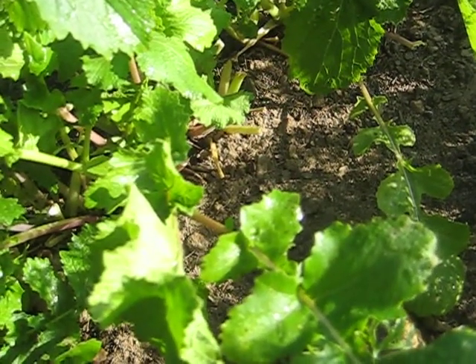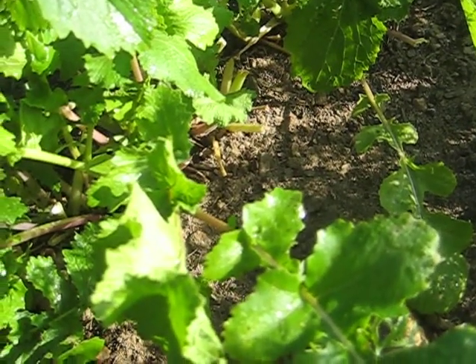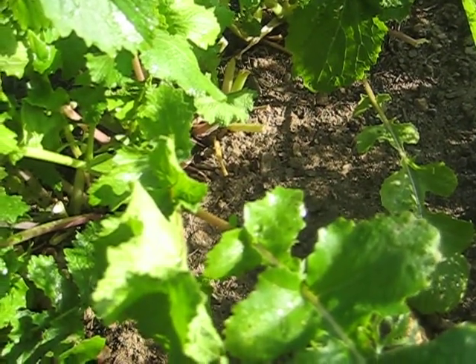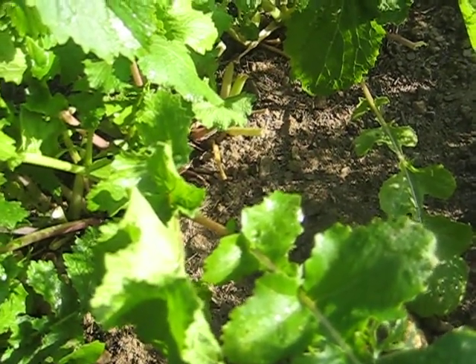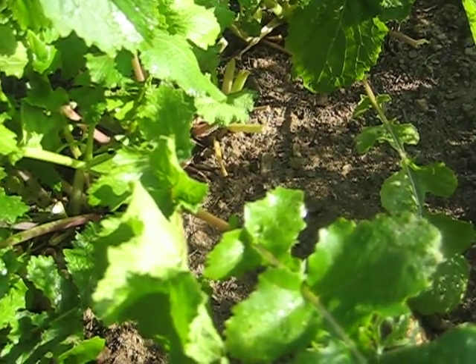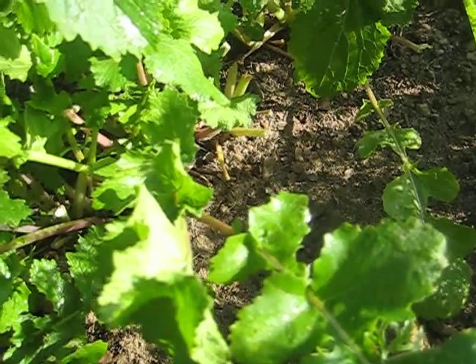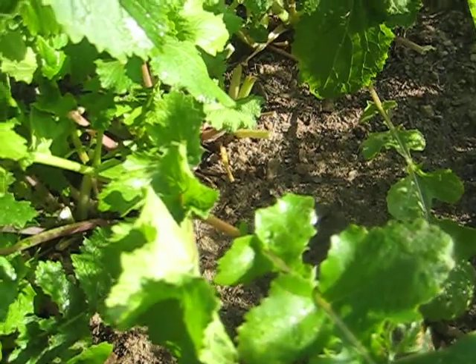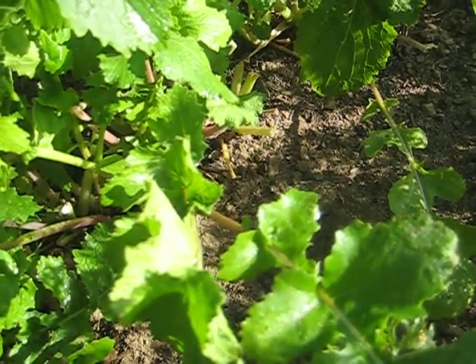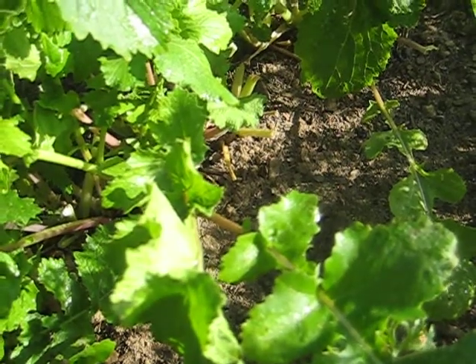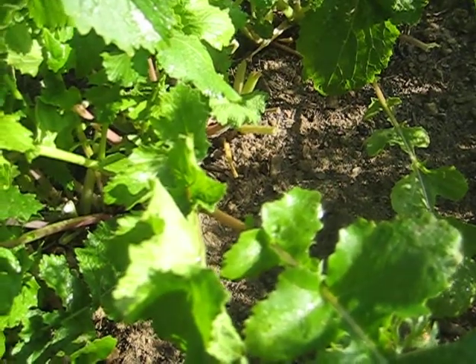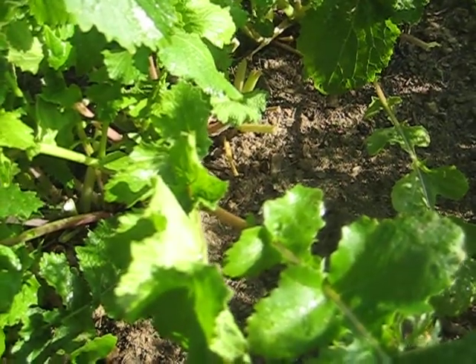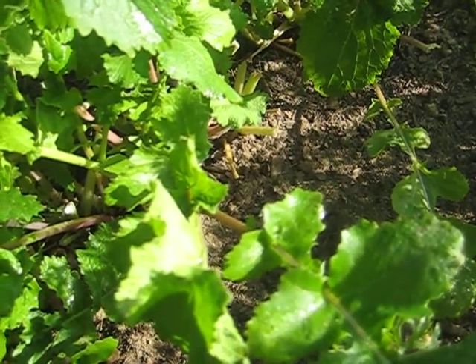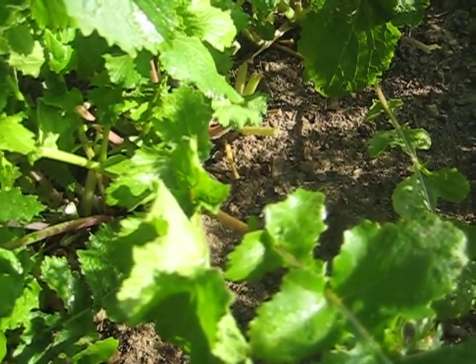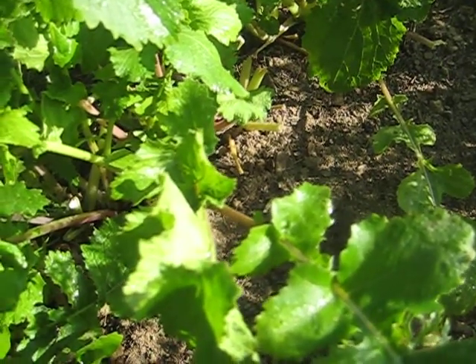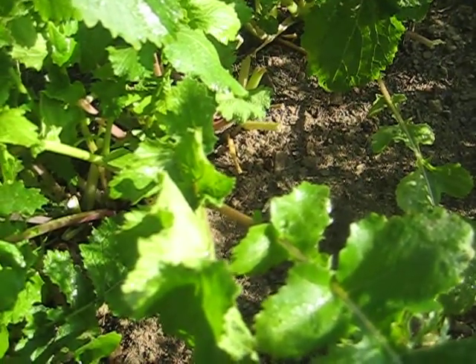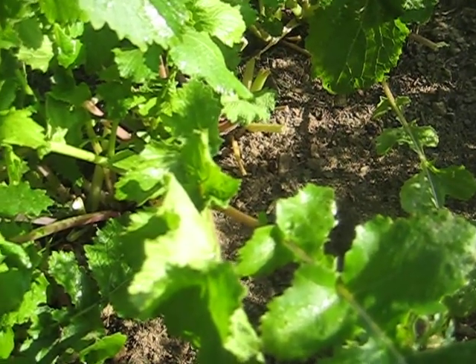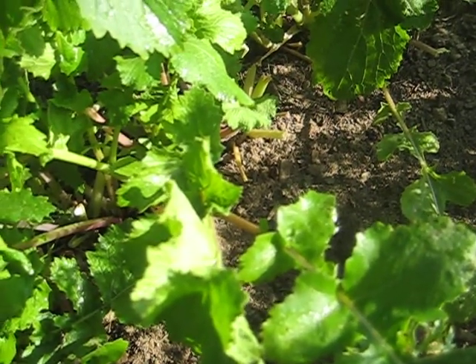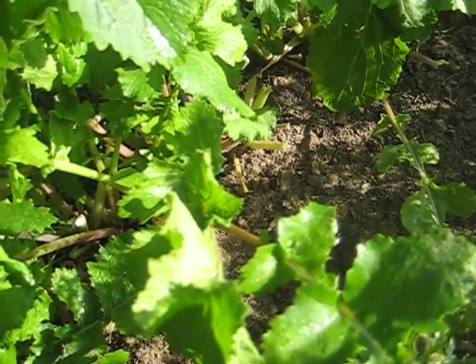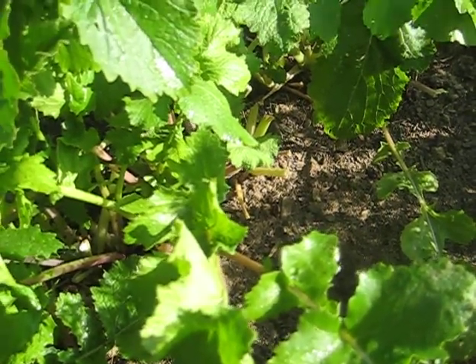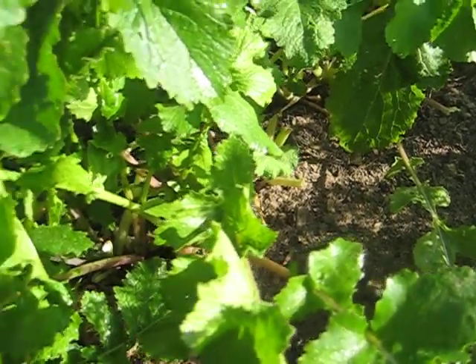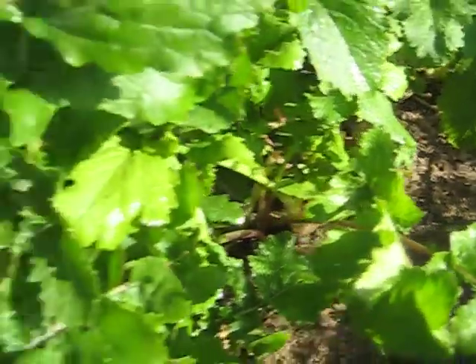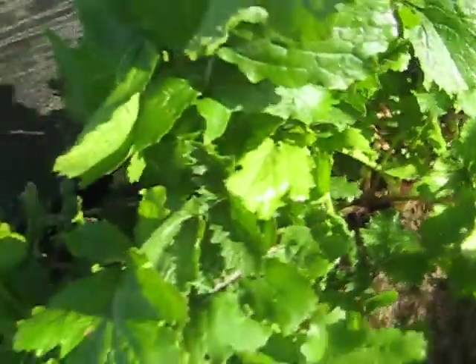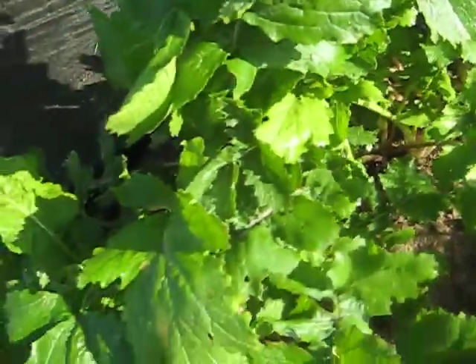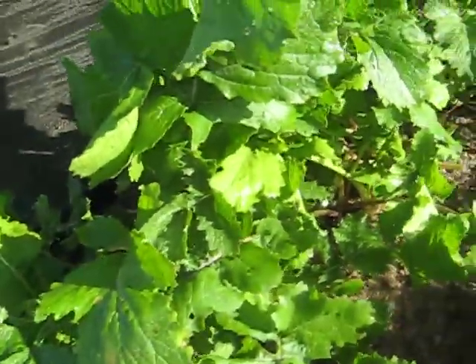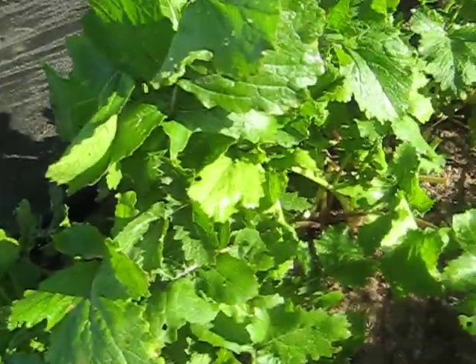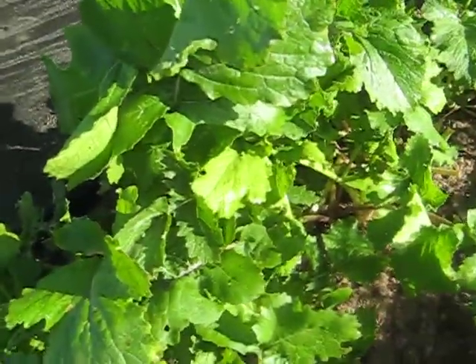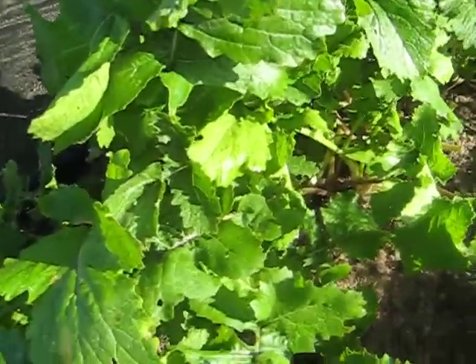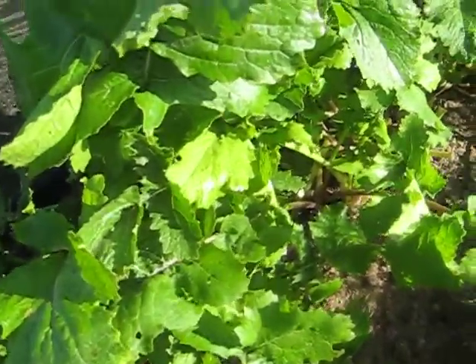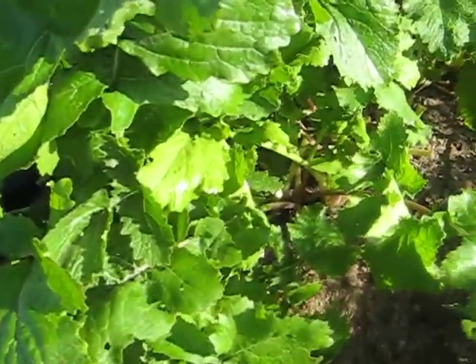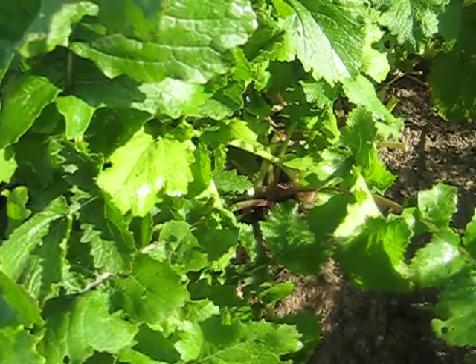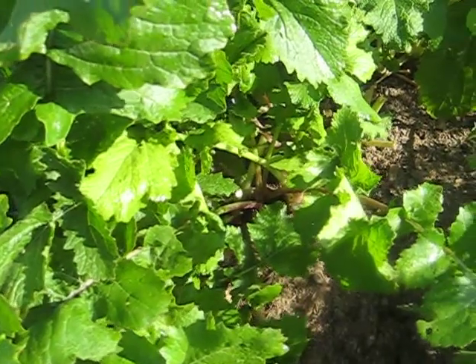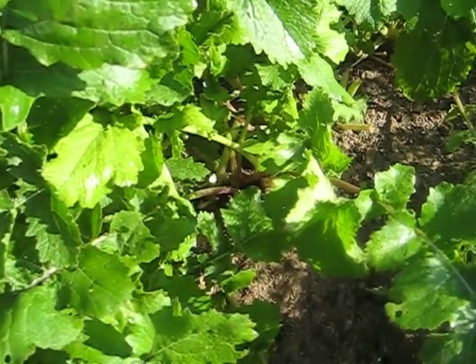They're pretty sharp and bitter, but I like them. I use them either as a quick sauté or in greens pies.